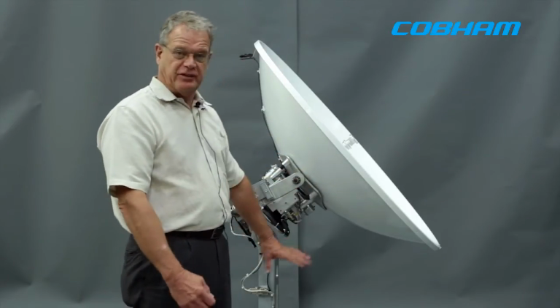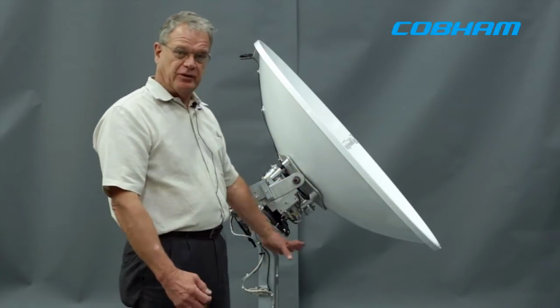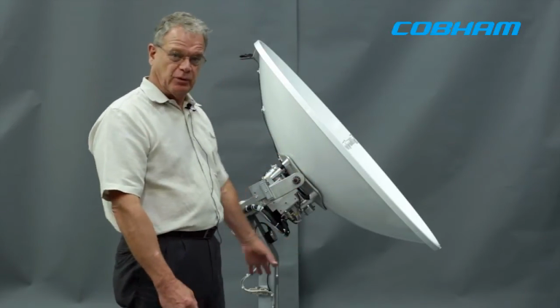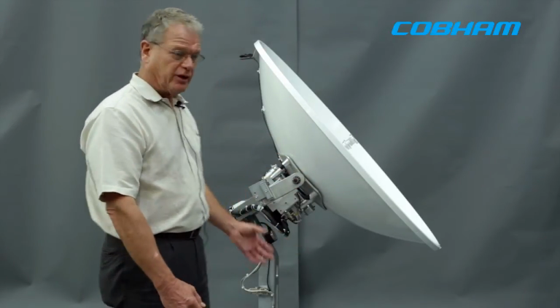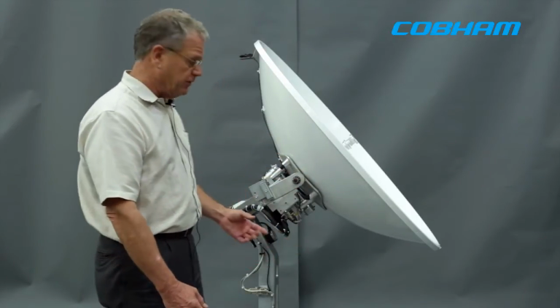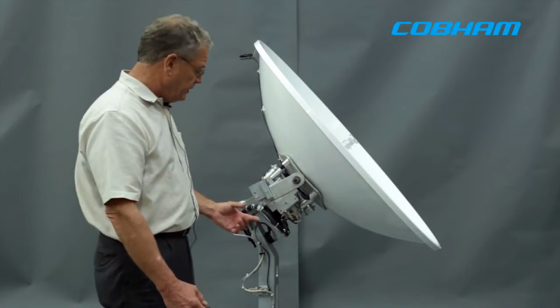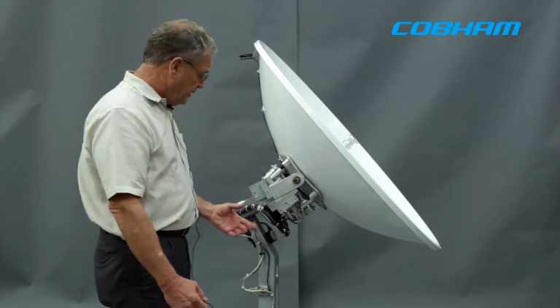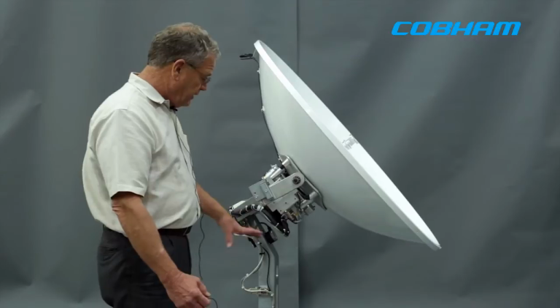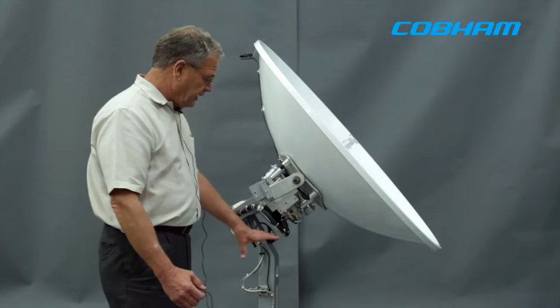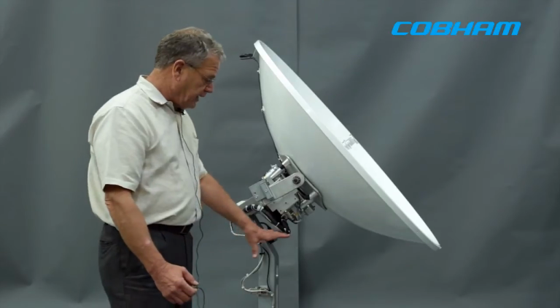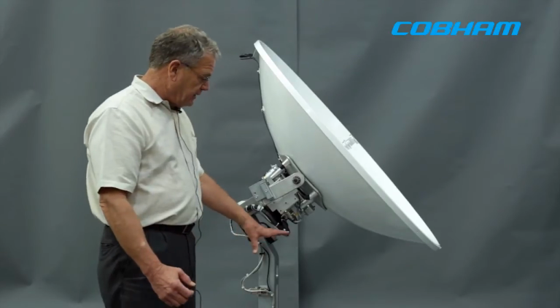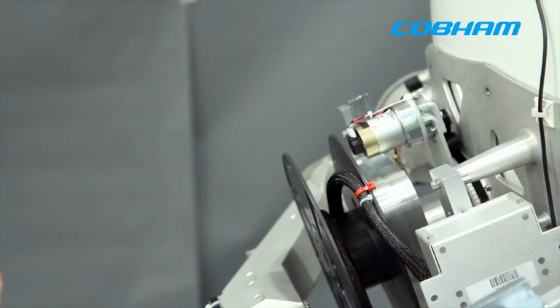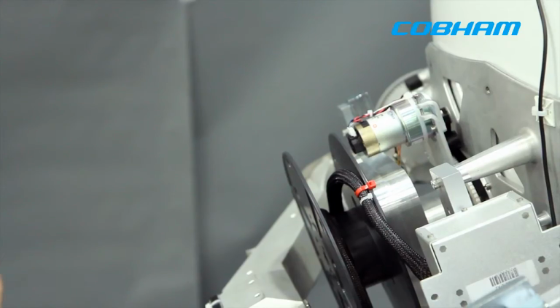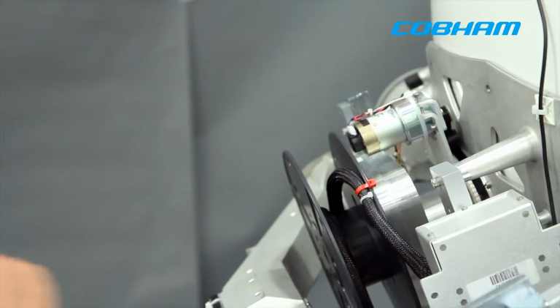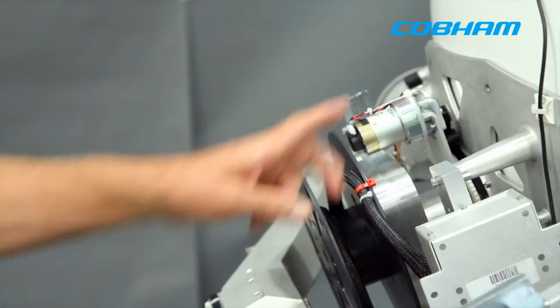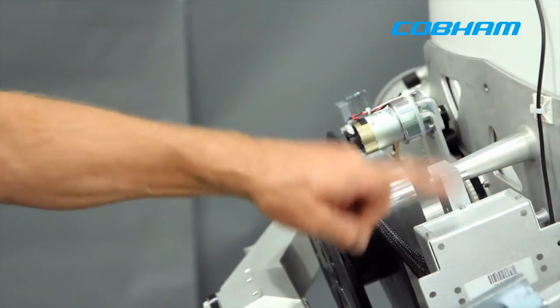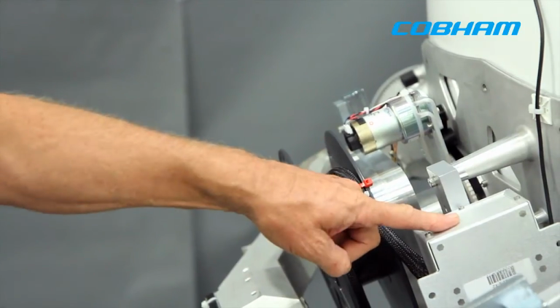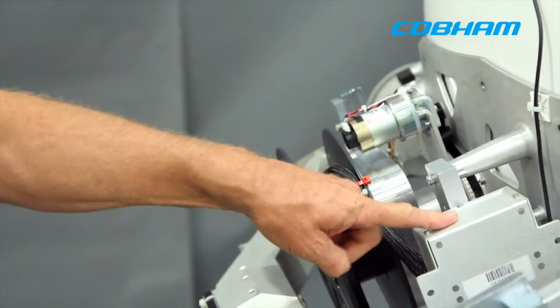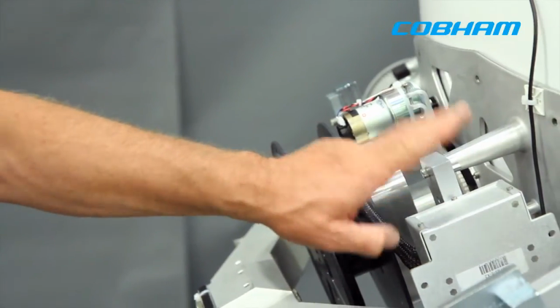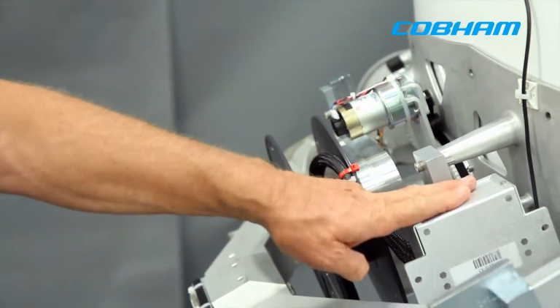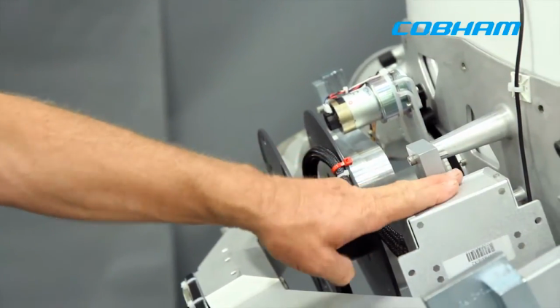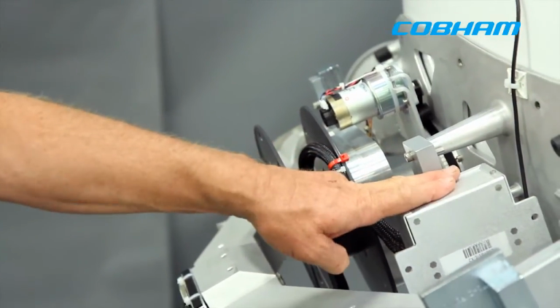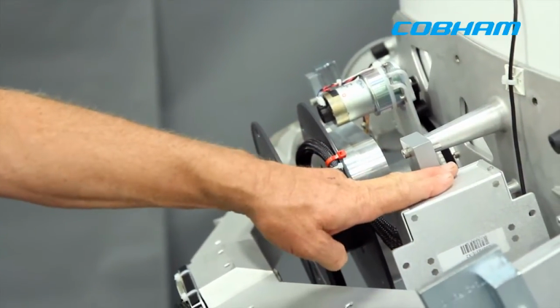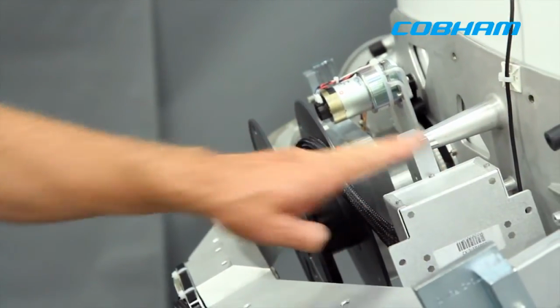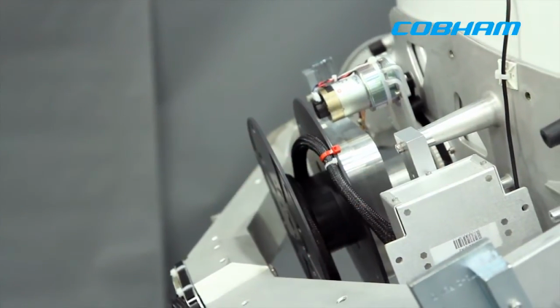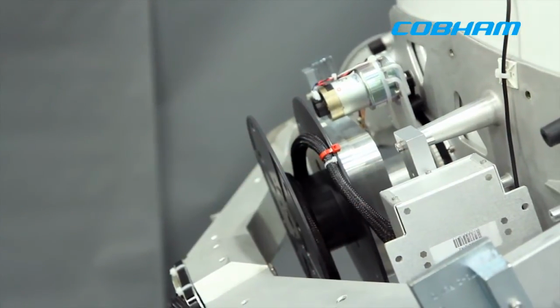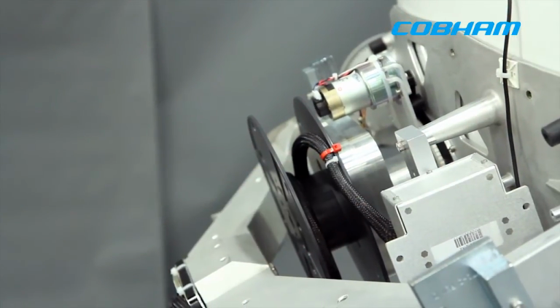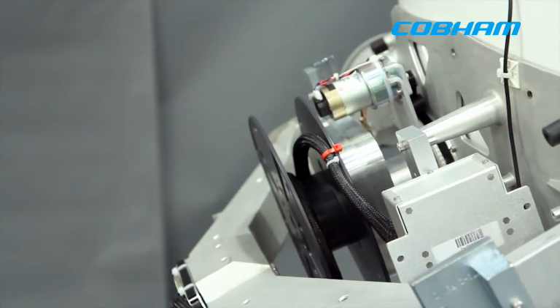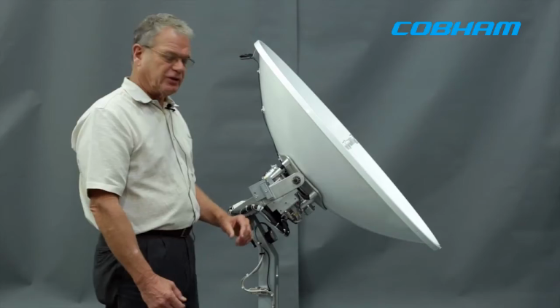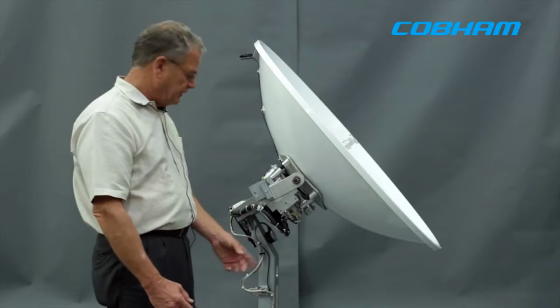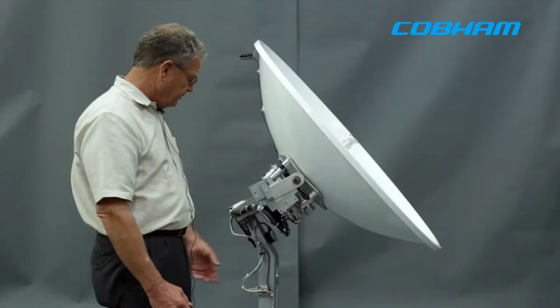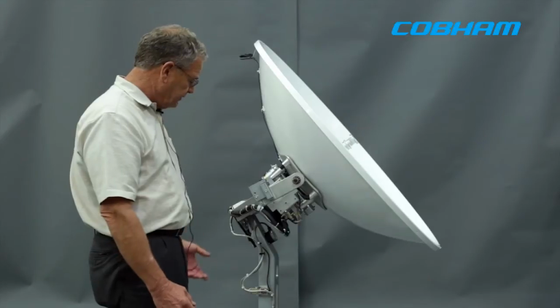It has an integrated motor driver, and it uses a strap-top level platform, so we eliminate the motors on the level cage.